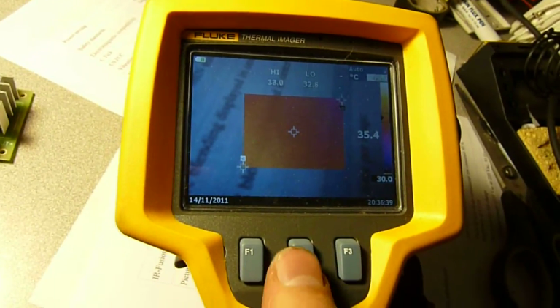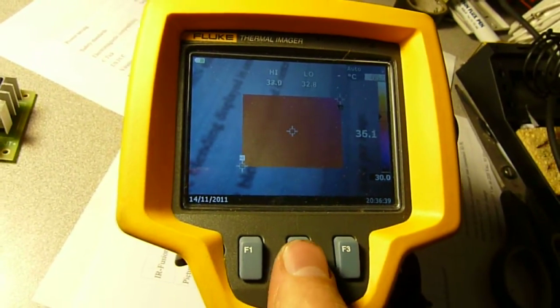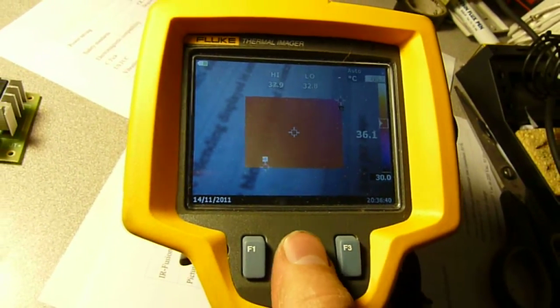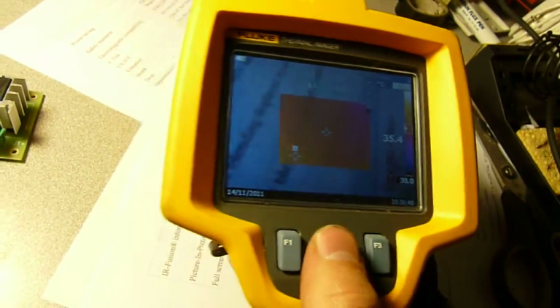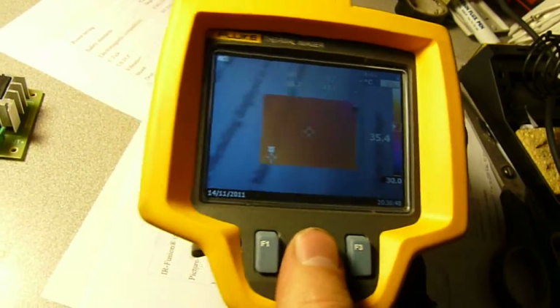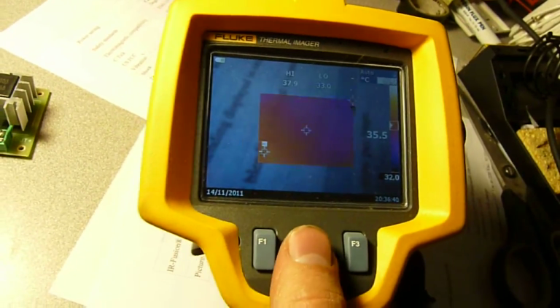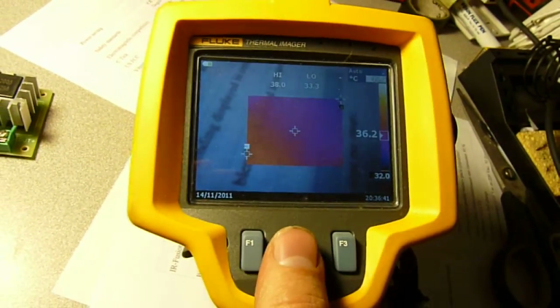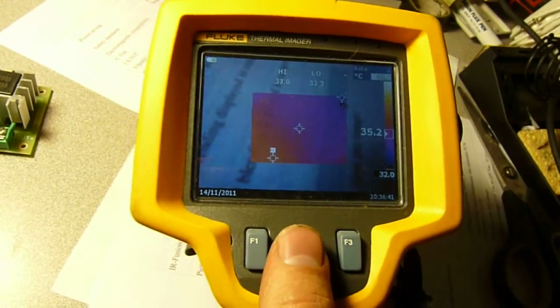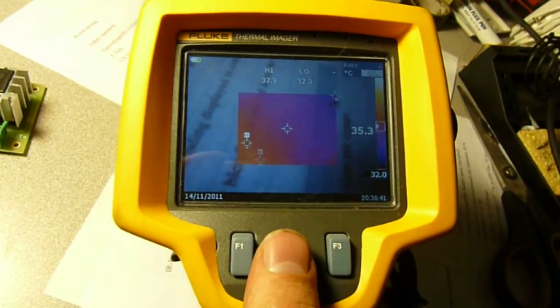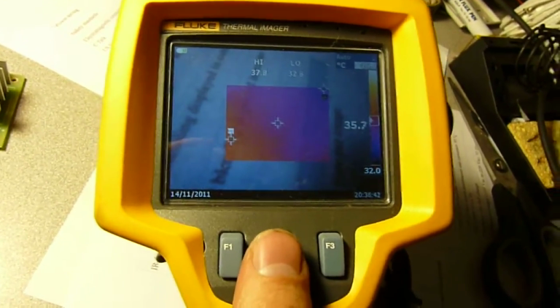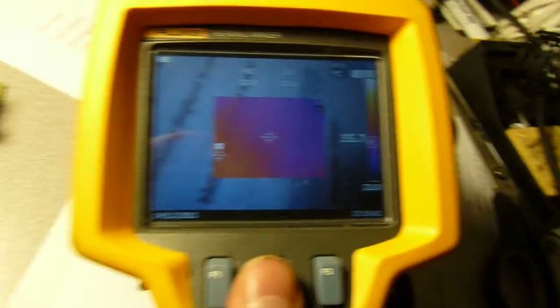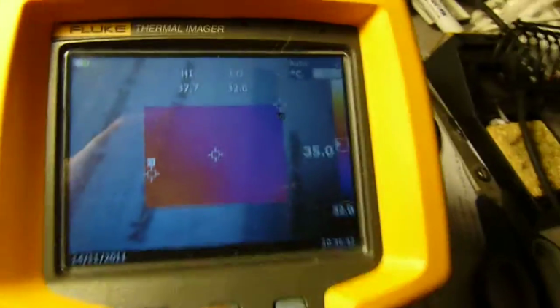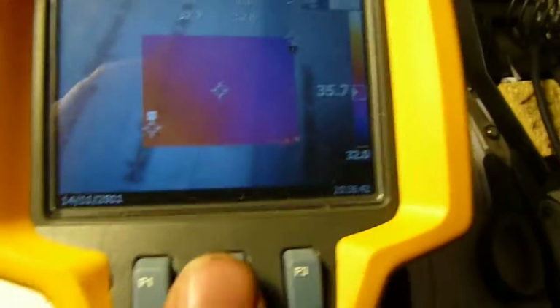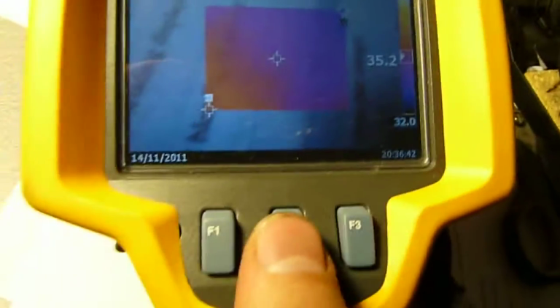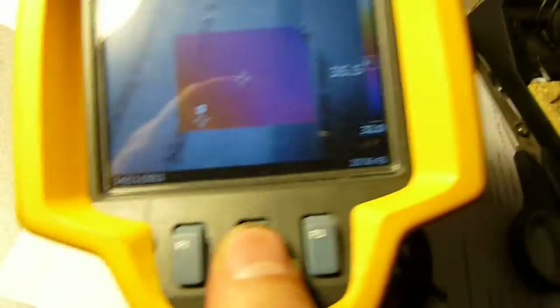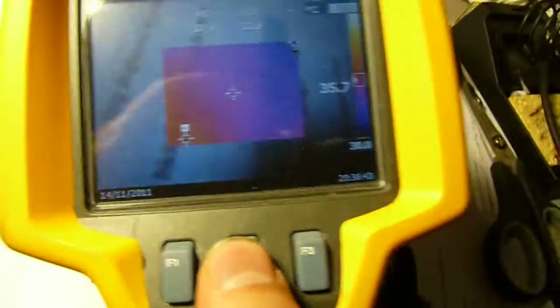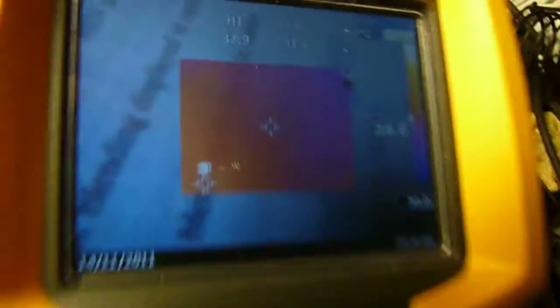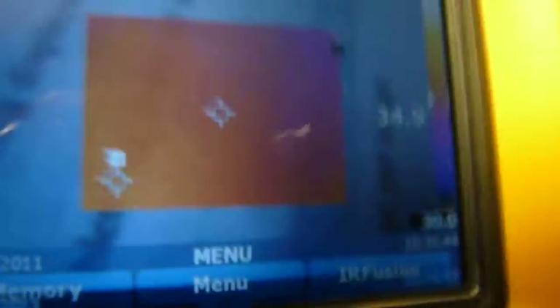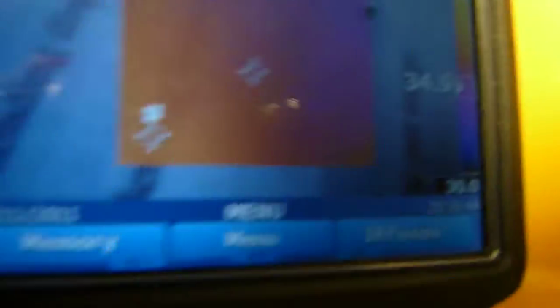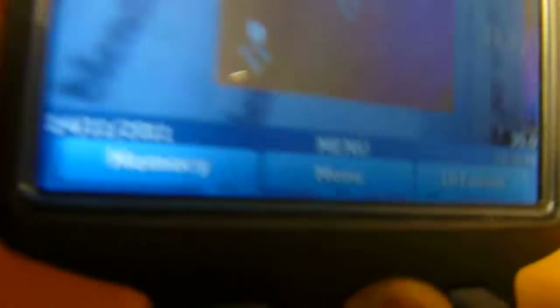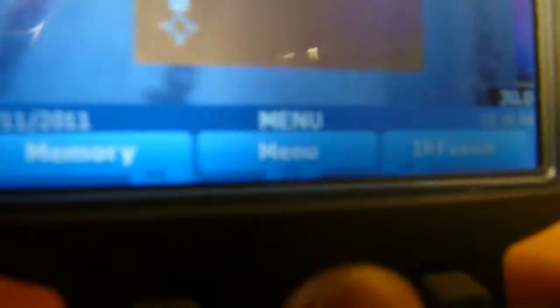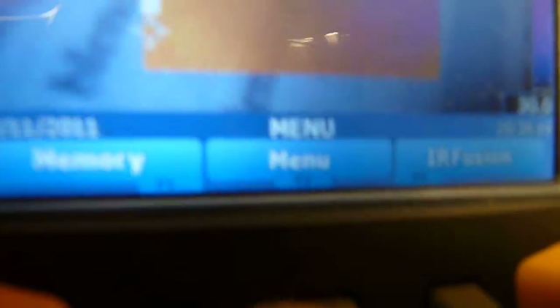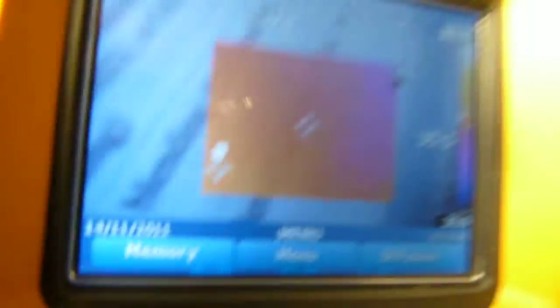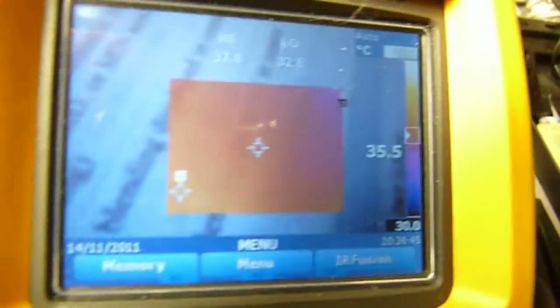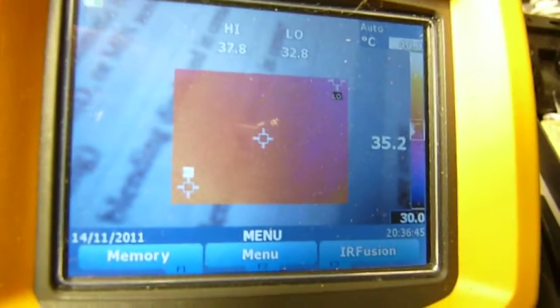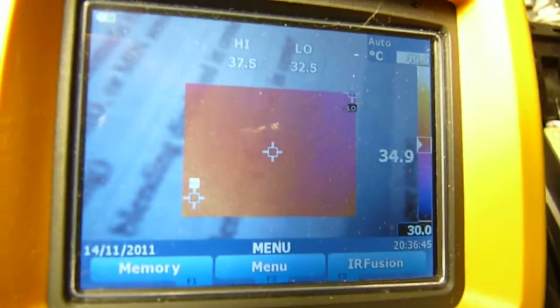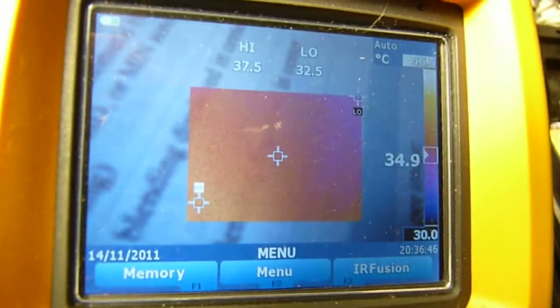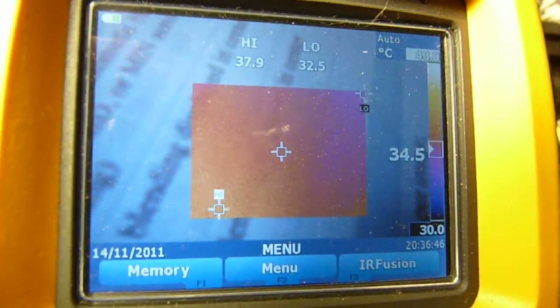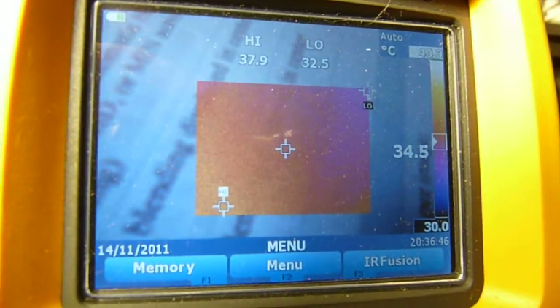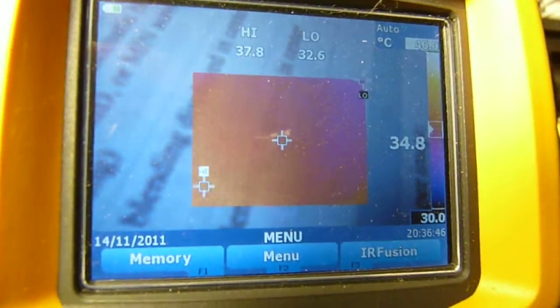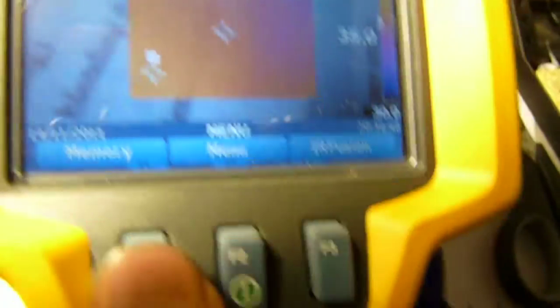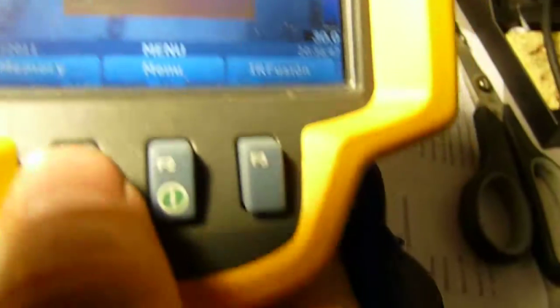We were at picture-in-picture and palettes. This imager has several palettes built in.